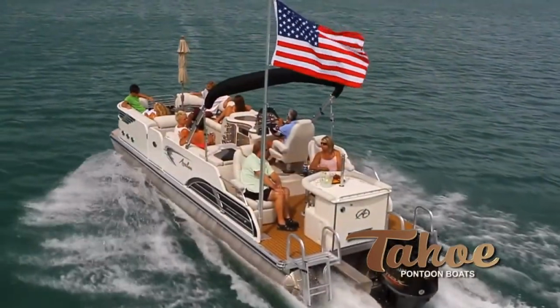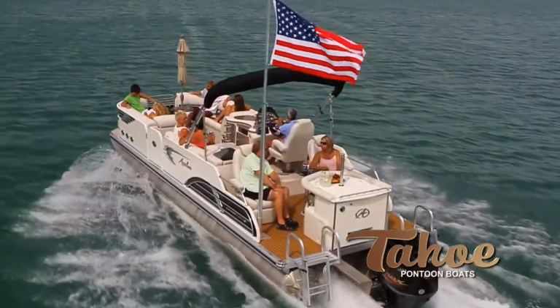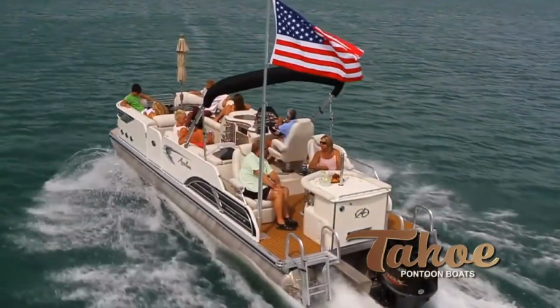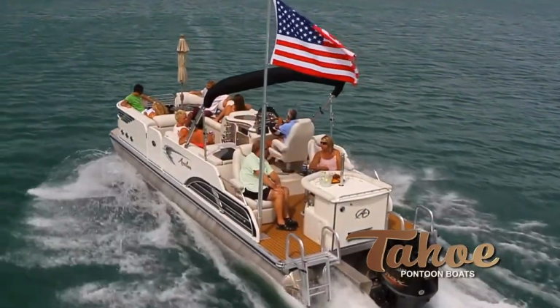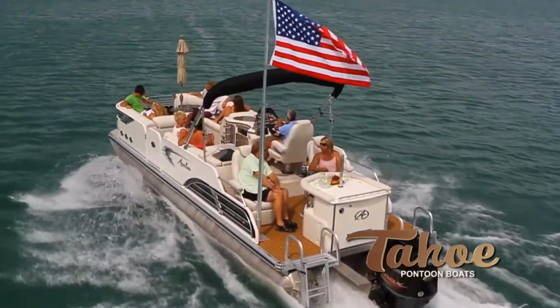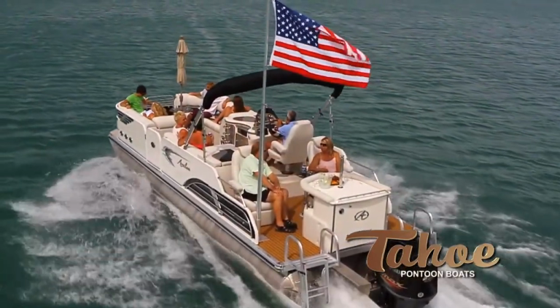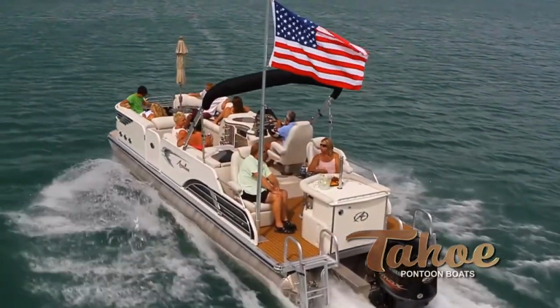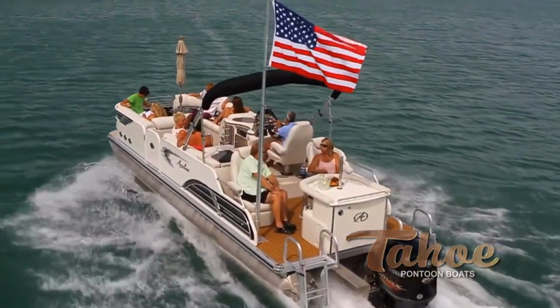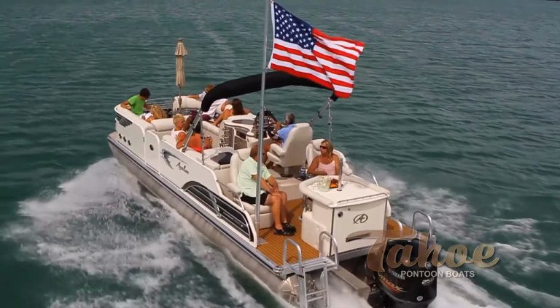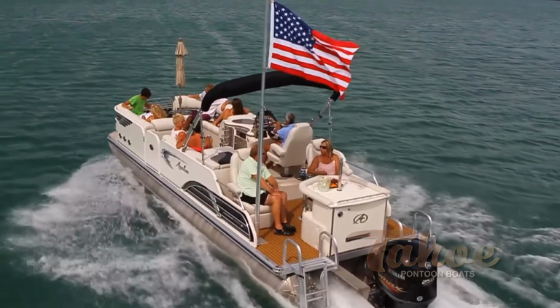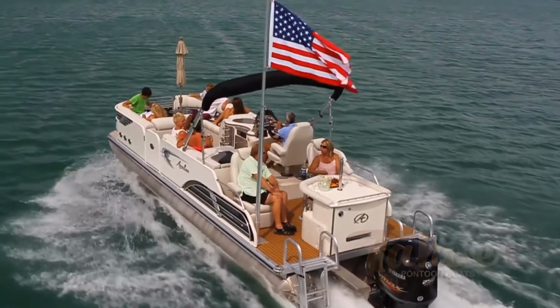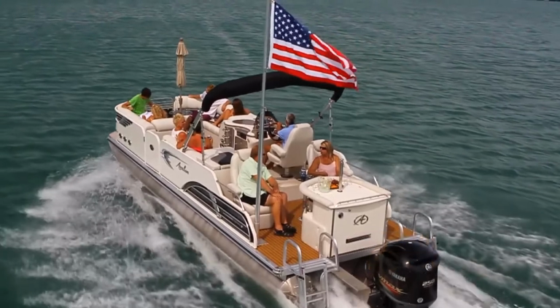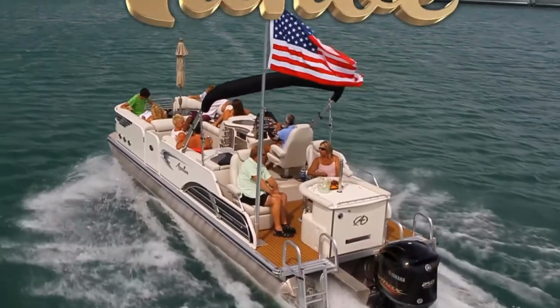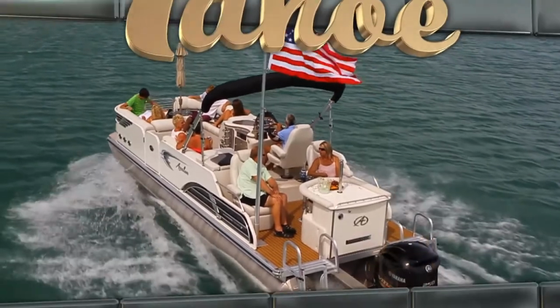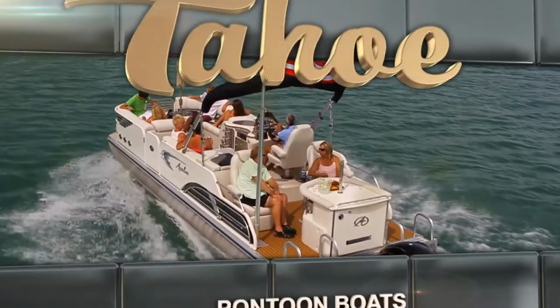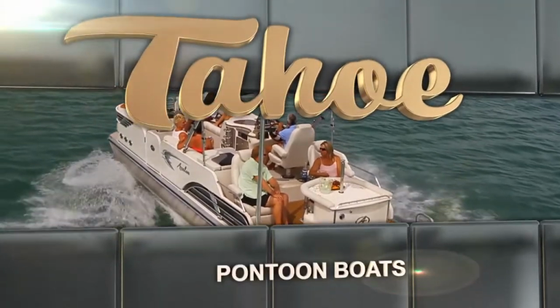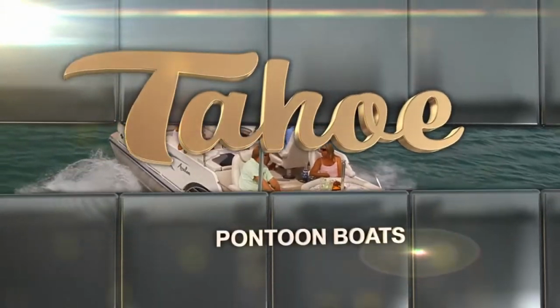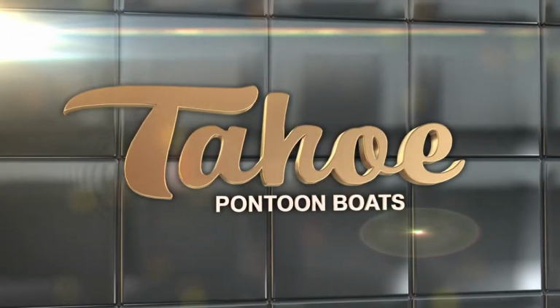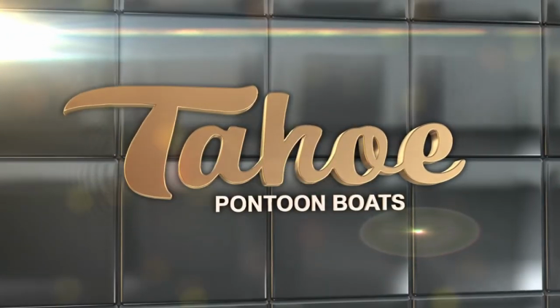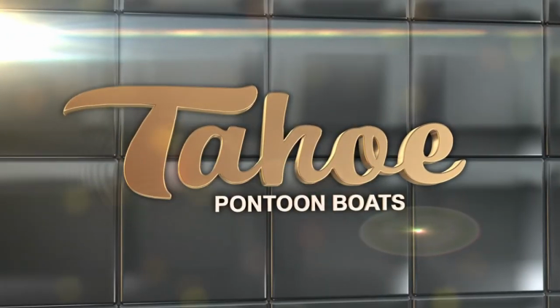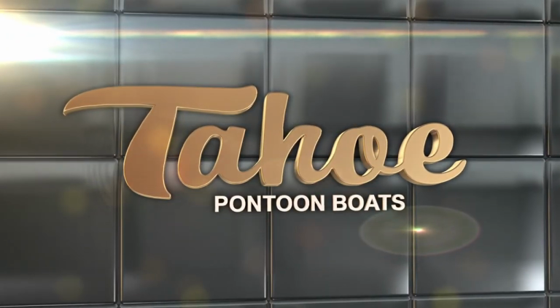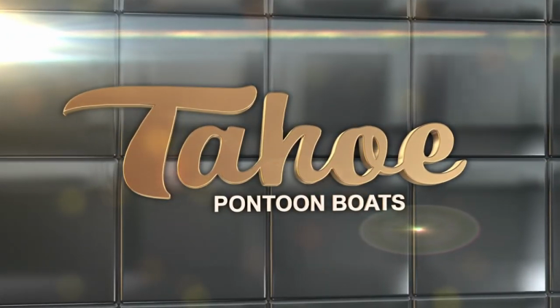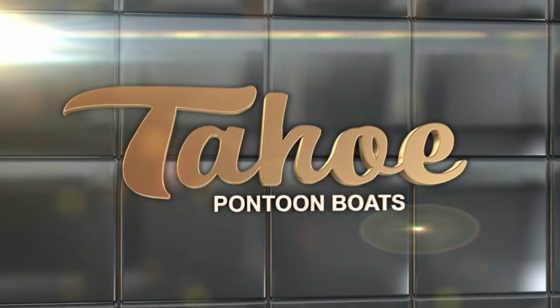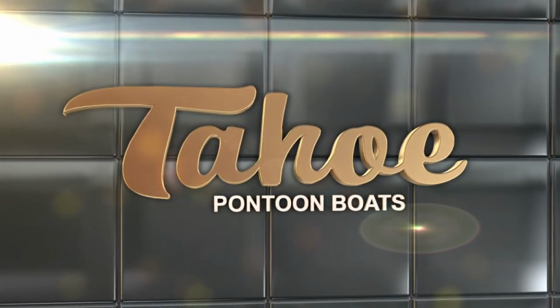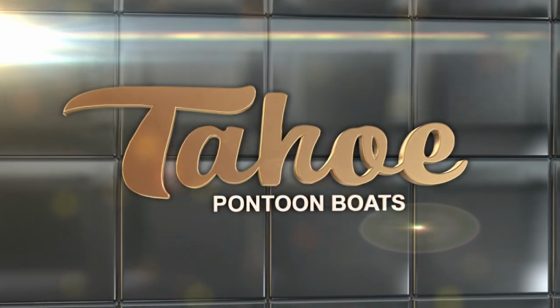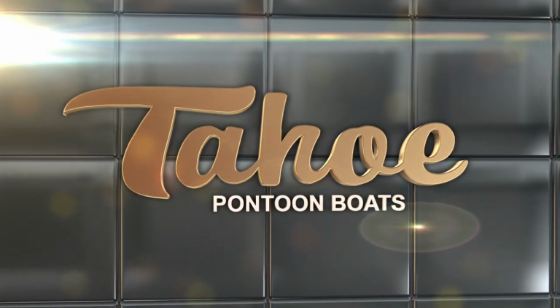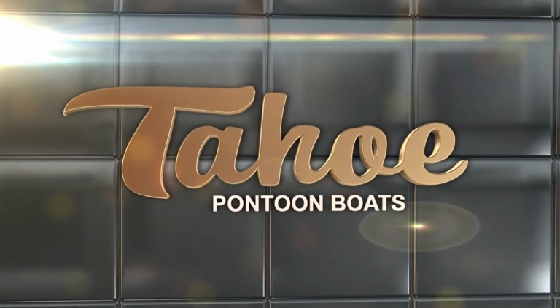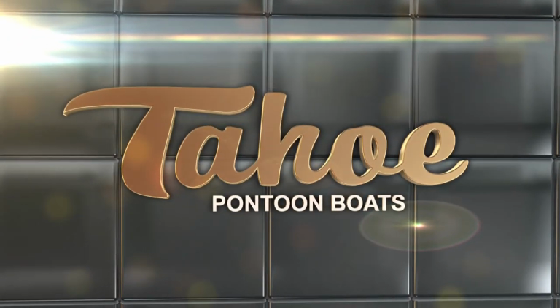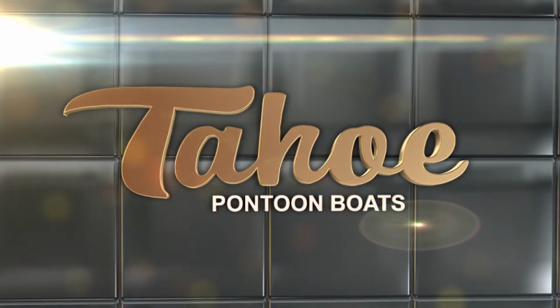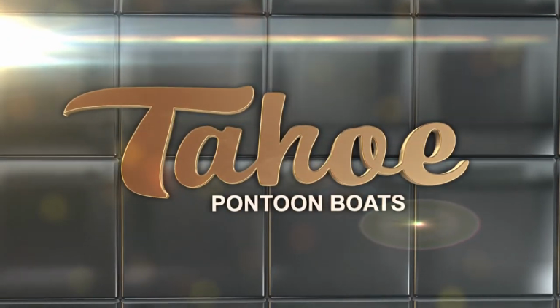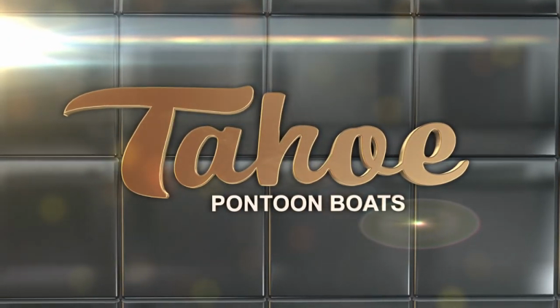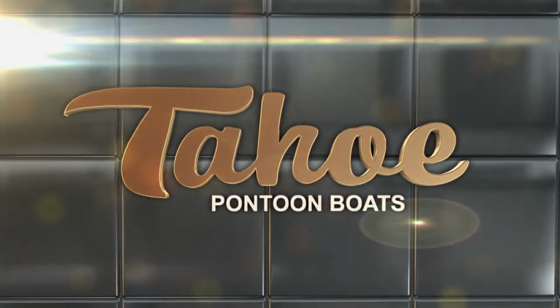Find your secret spot with the Tahoe Sandbar.